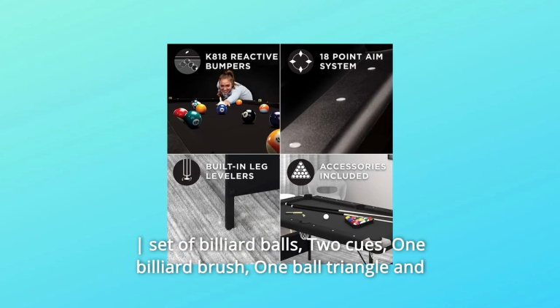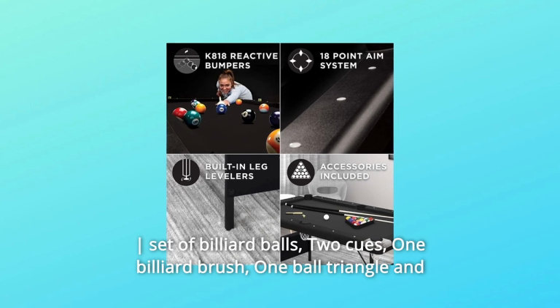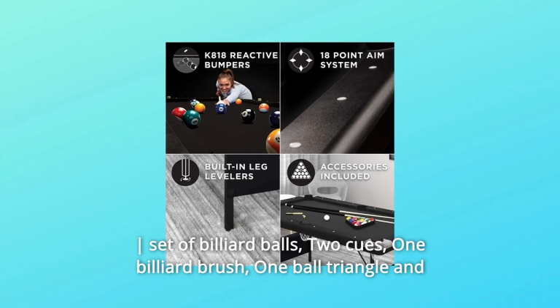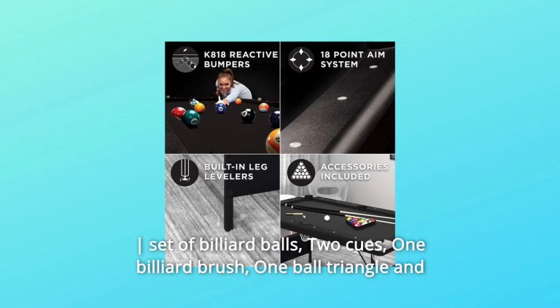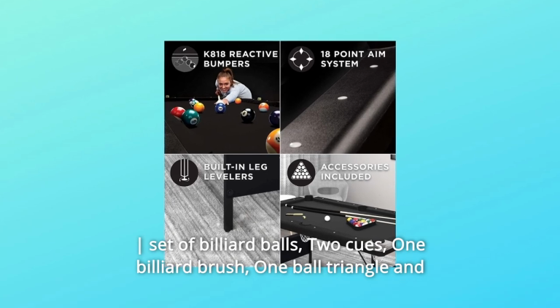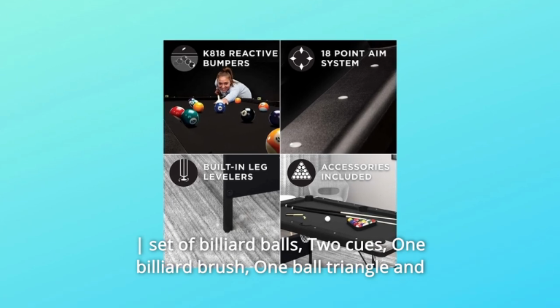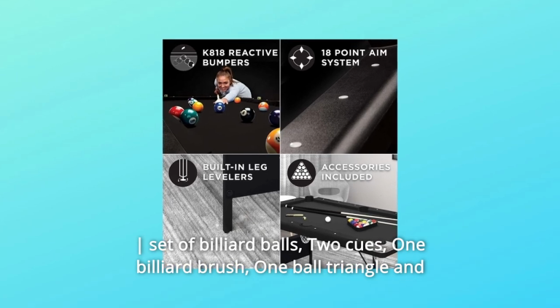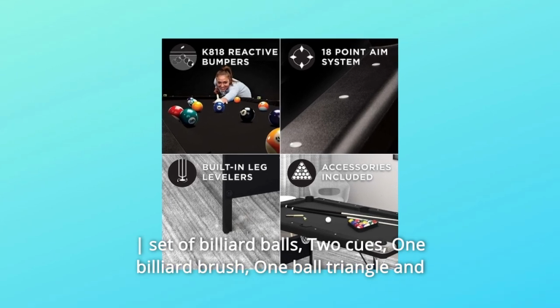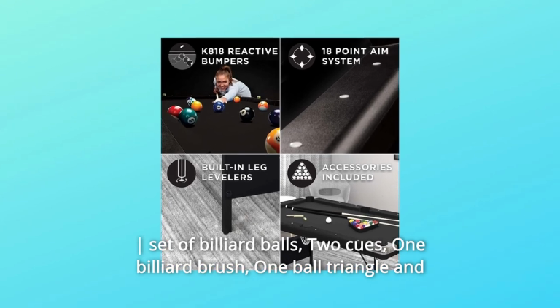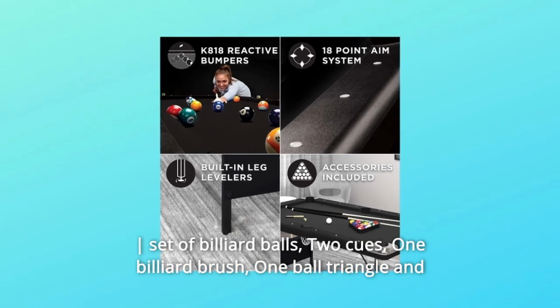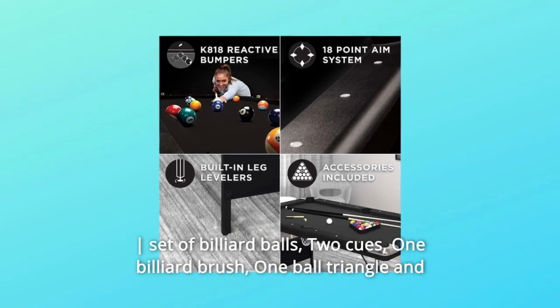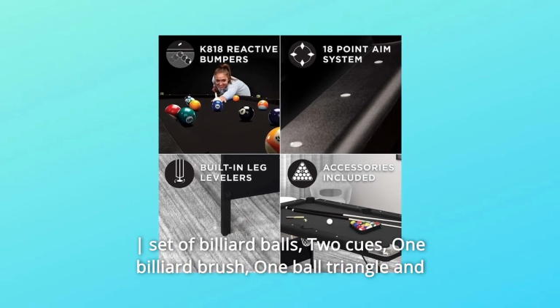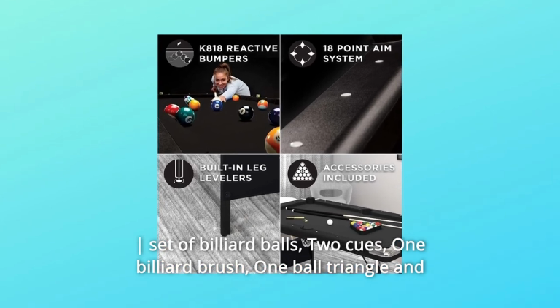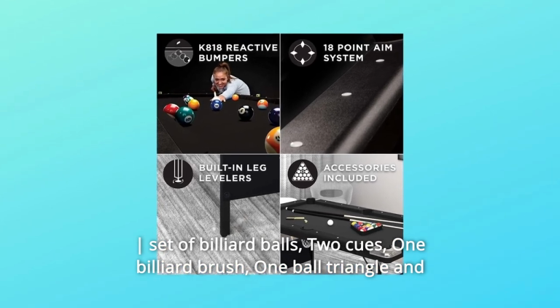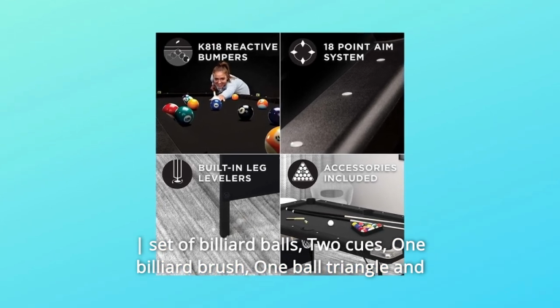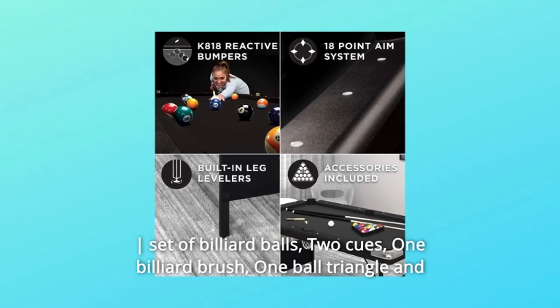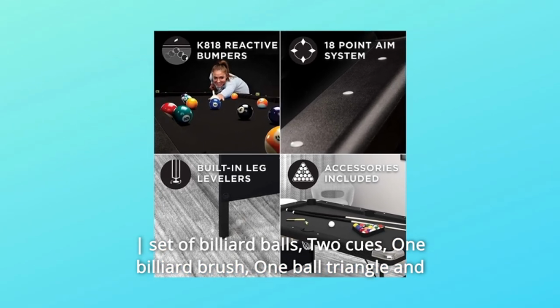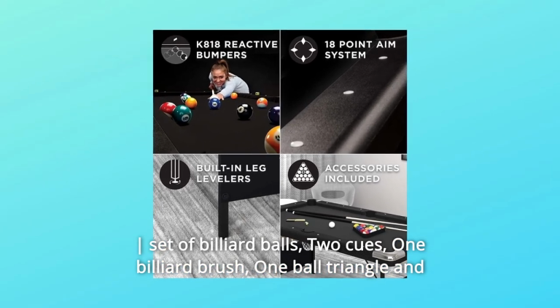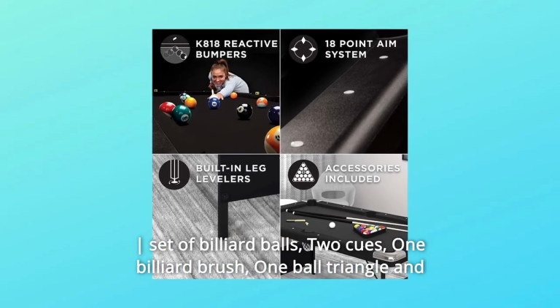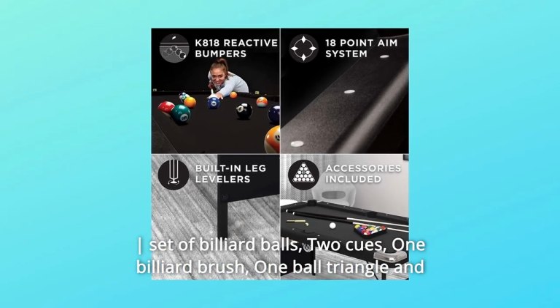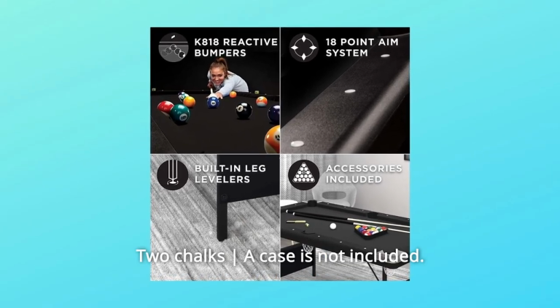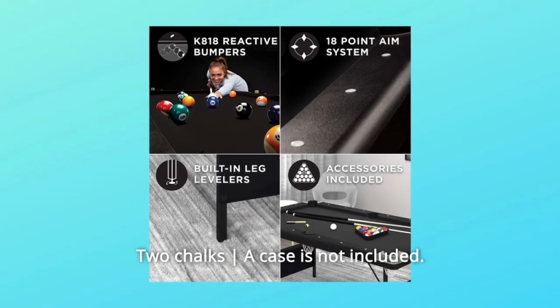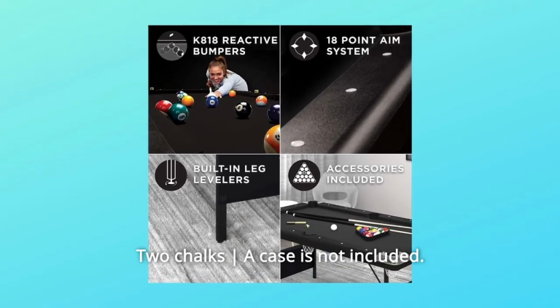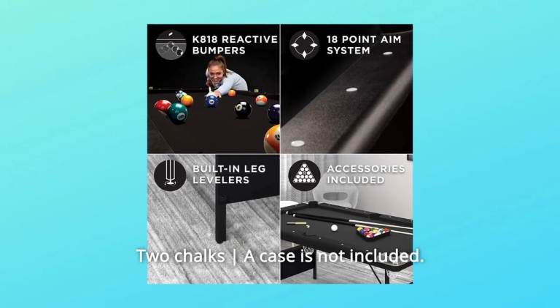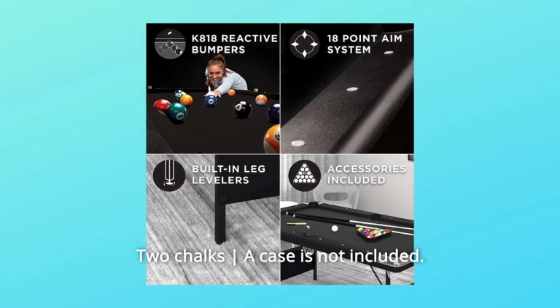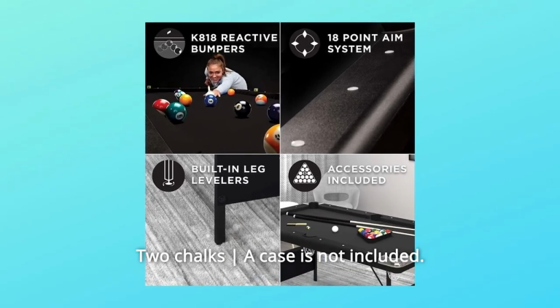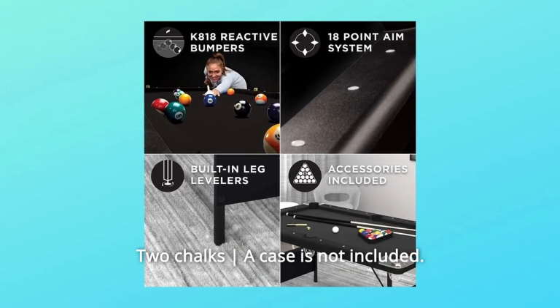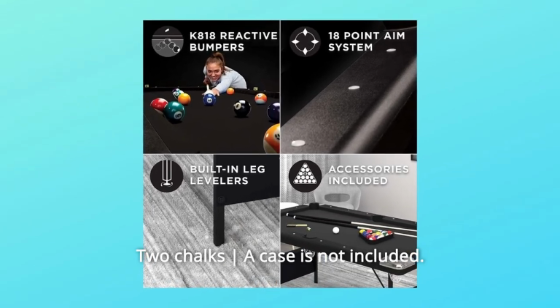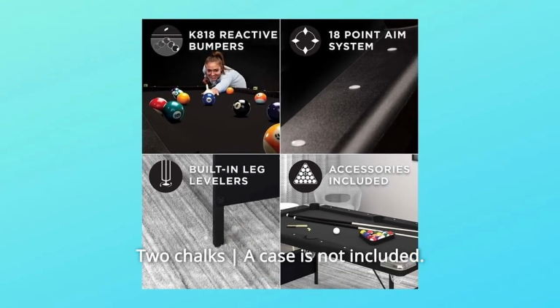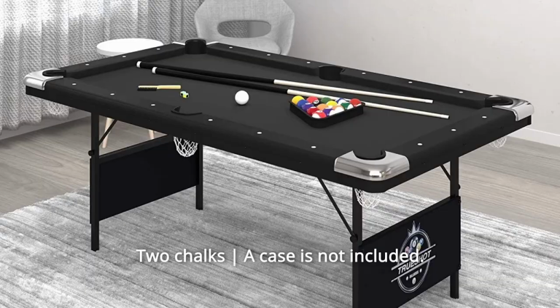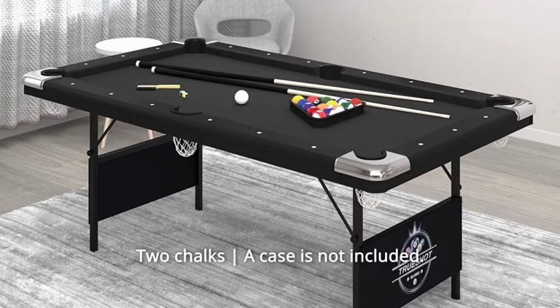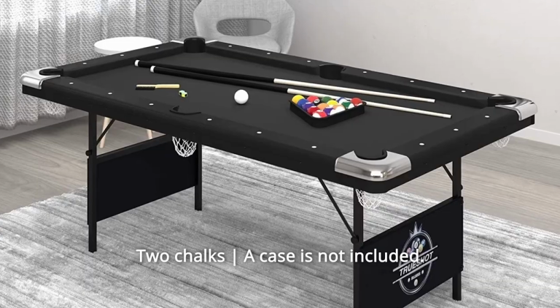Also included: one billiard brush, one ball triangle, and two chalks. A case is not included.